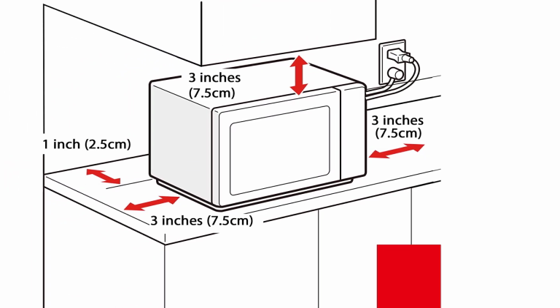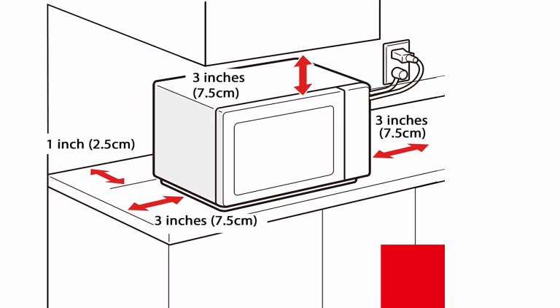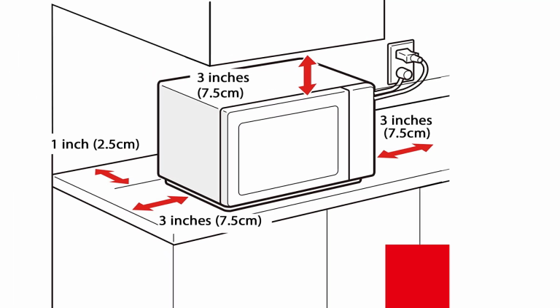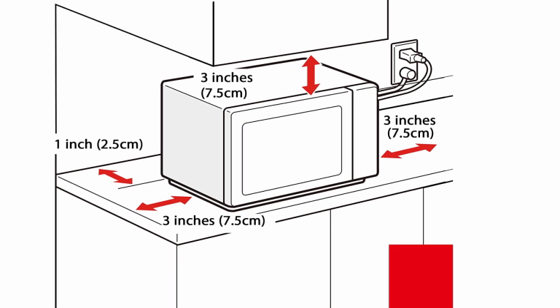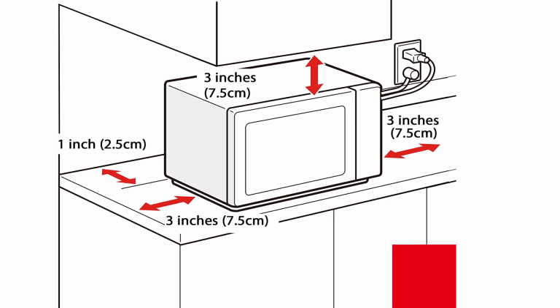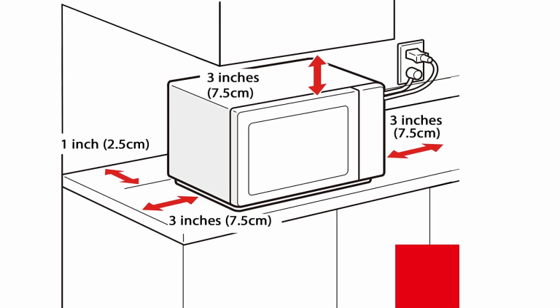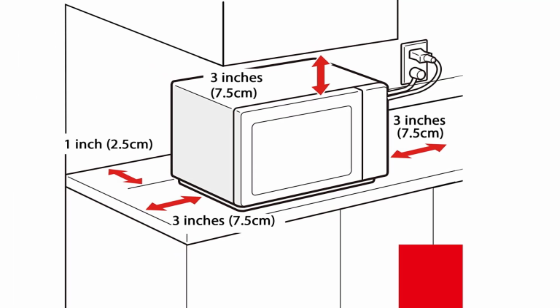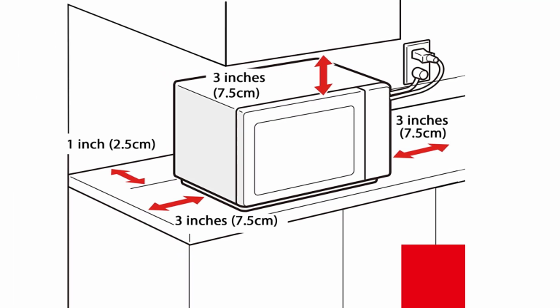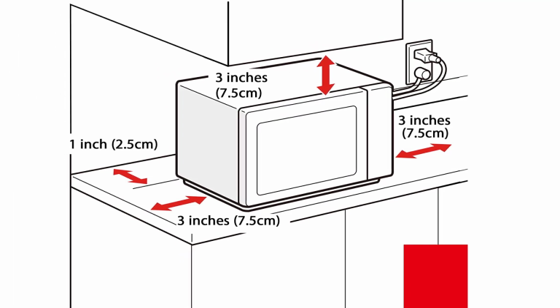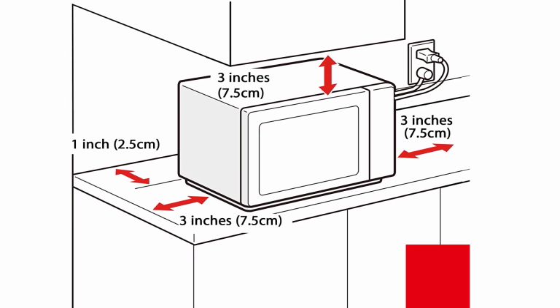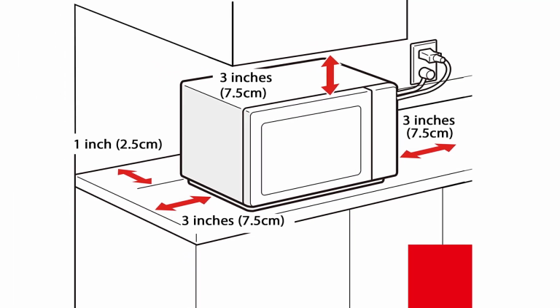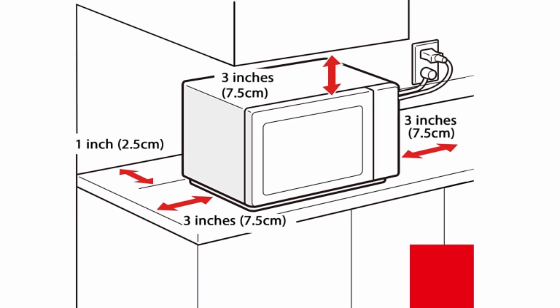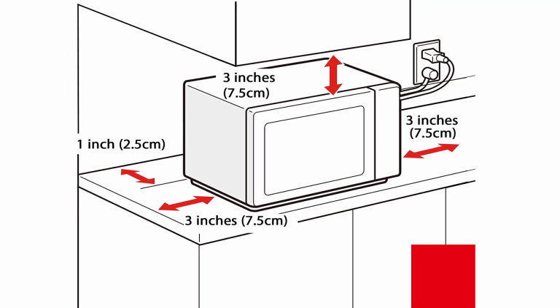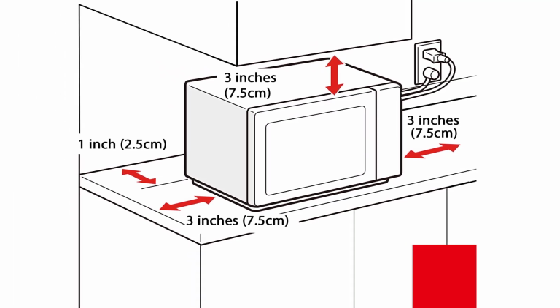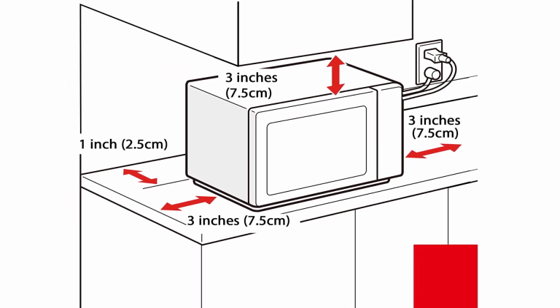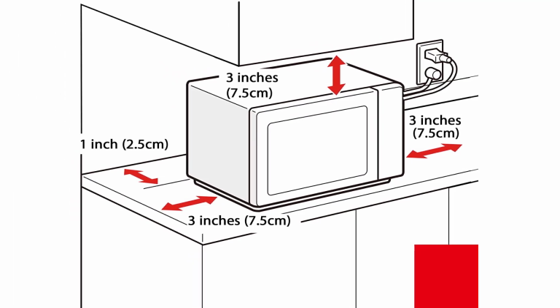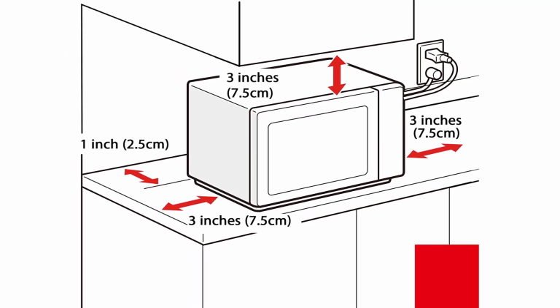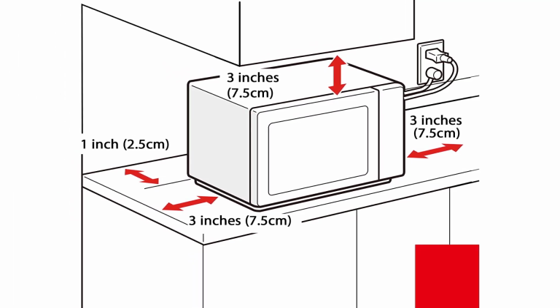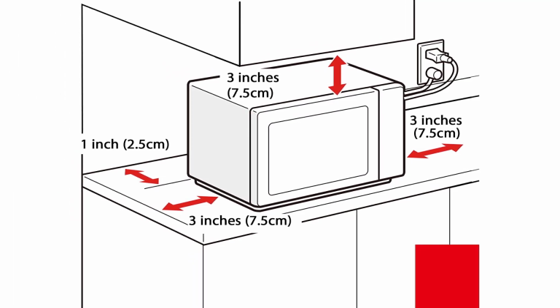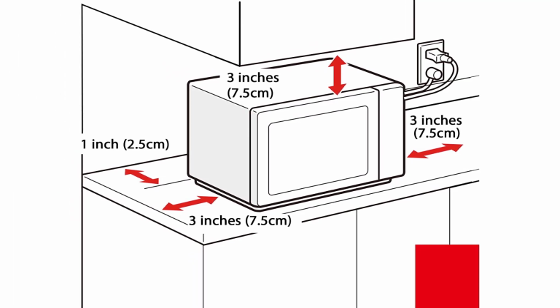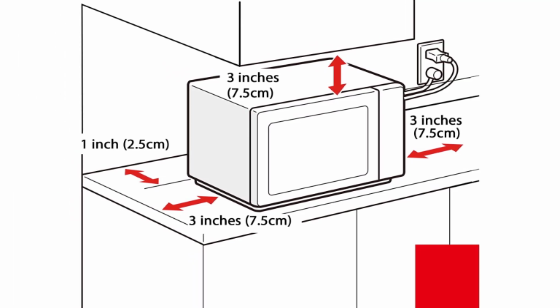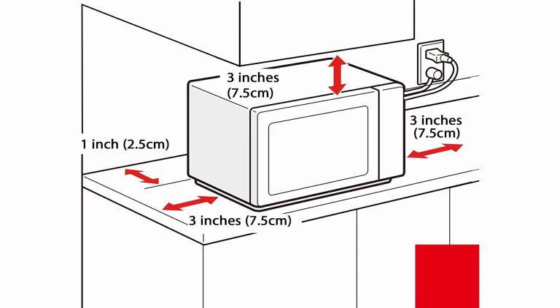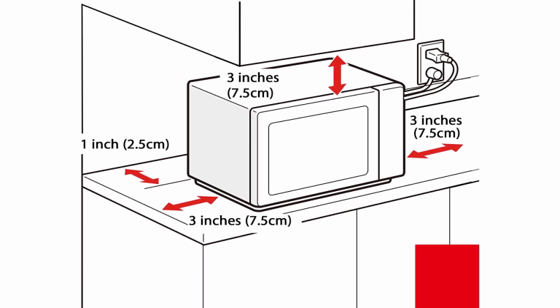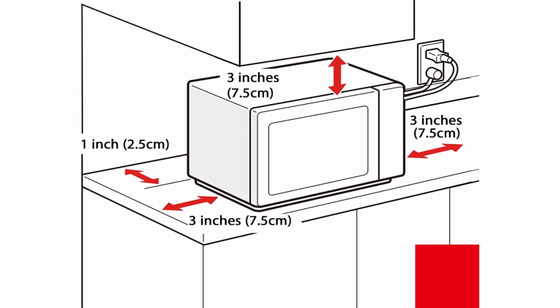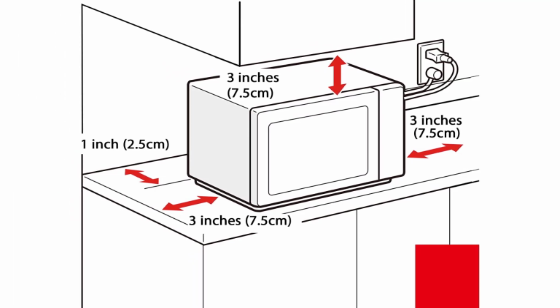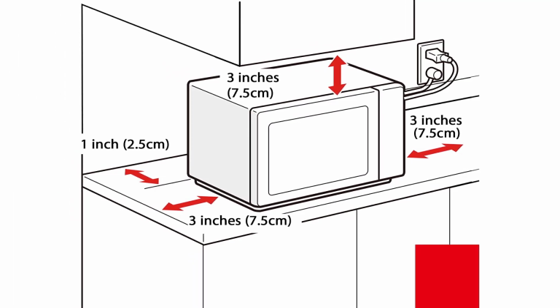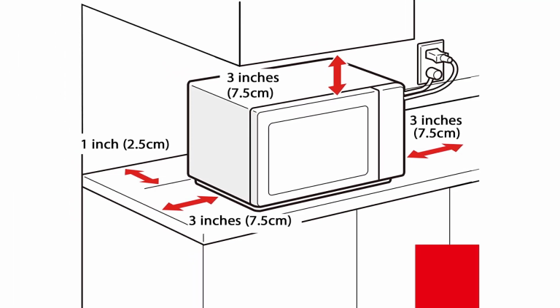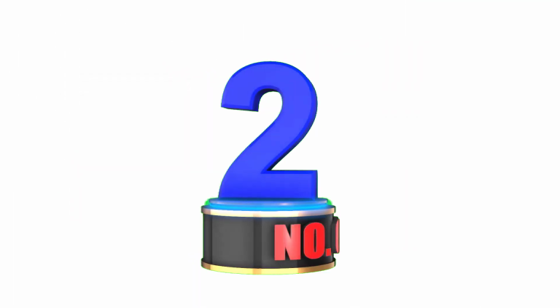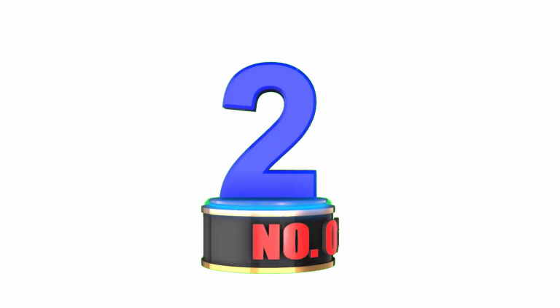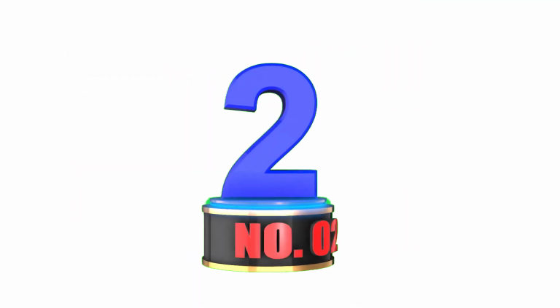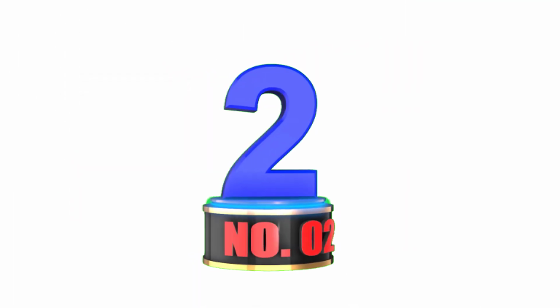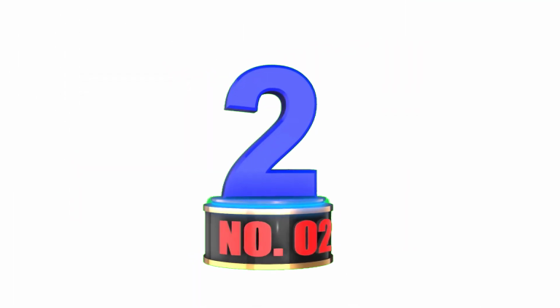I wish all of the best microwaves had this sound on/off feature. Number 2: Panasonic Countertop.